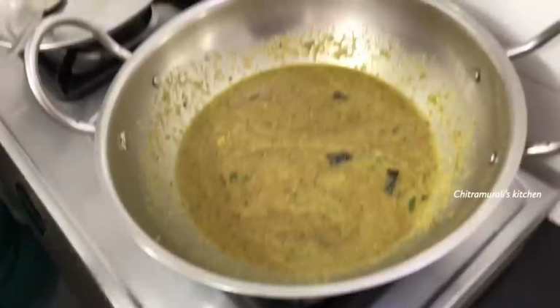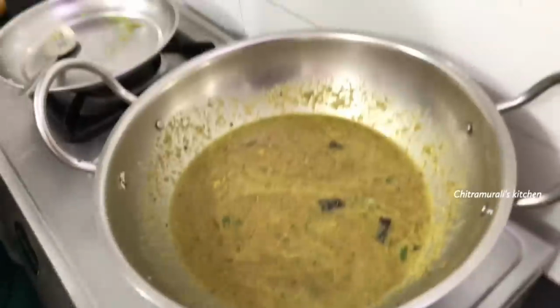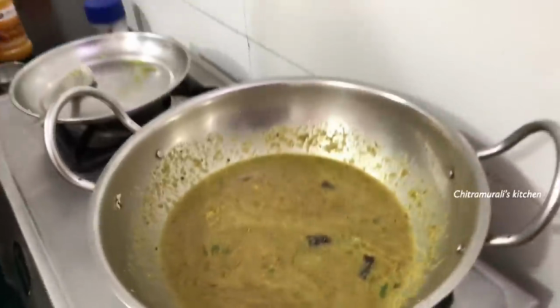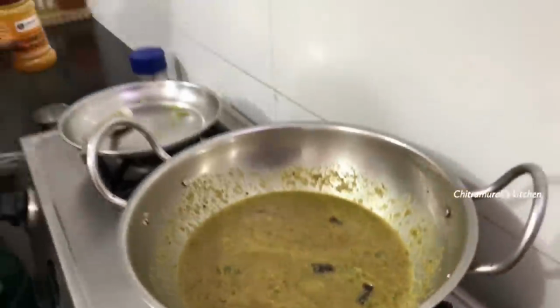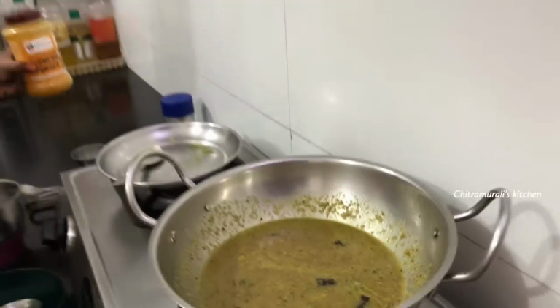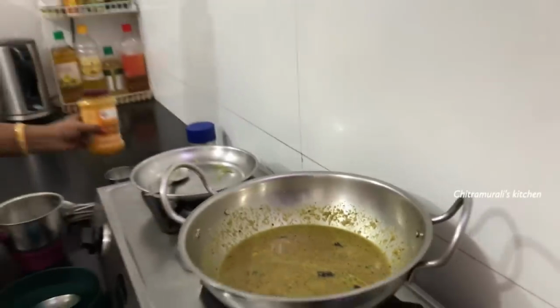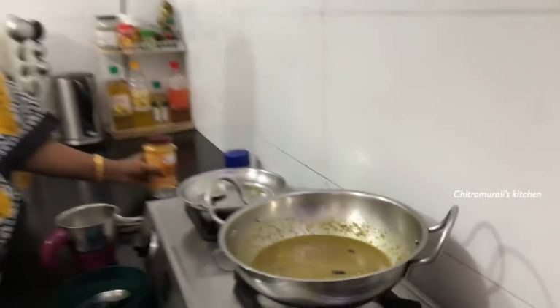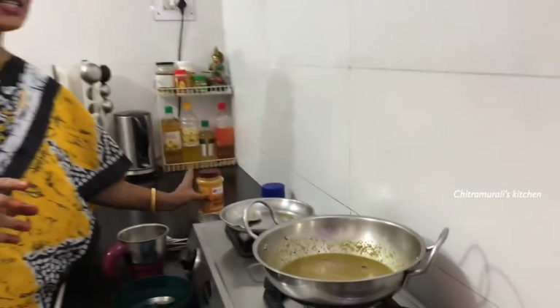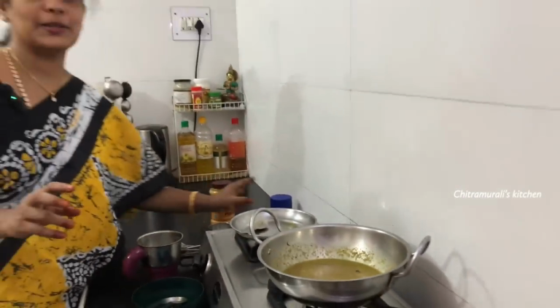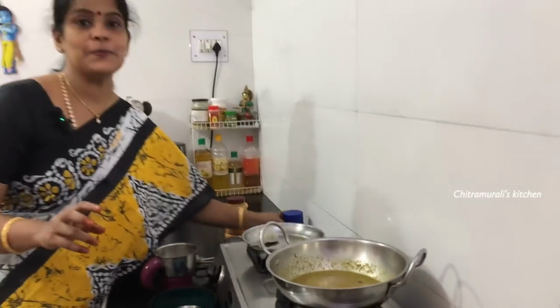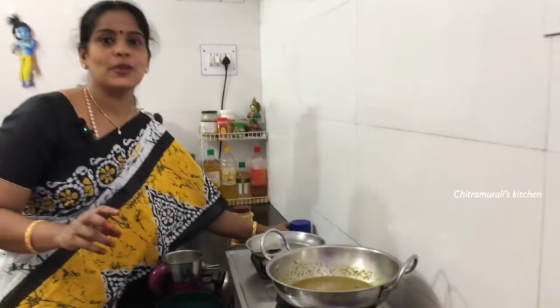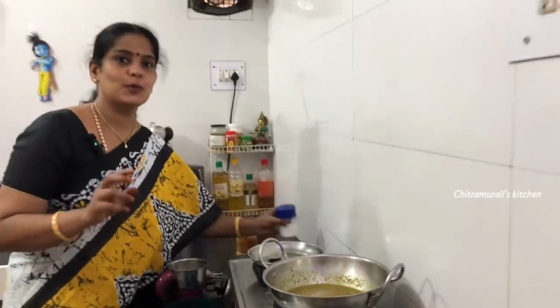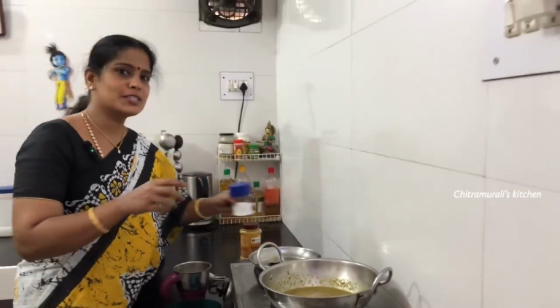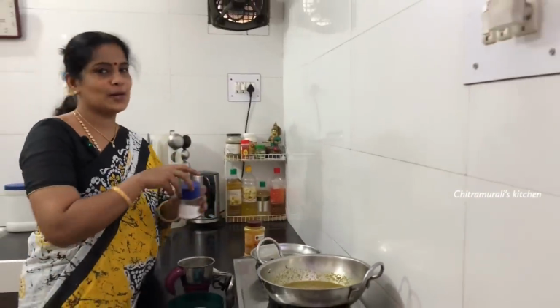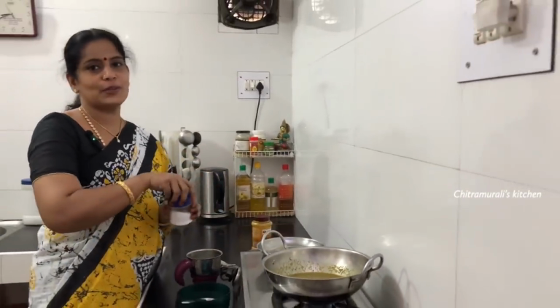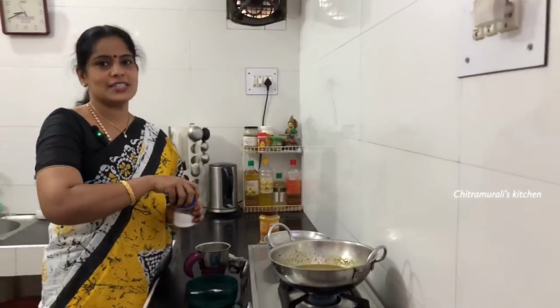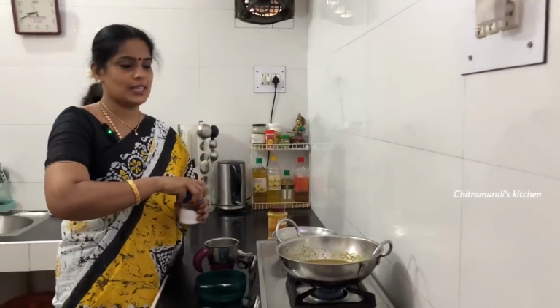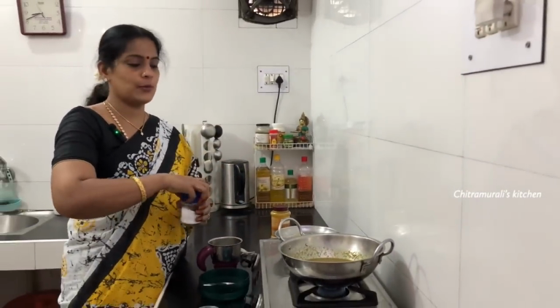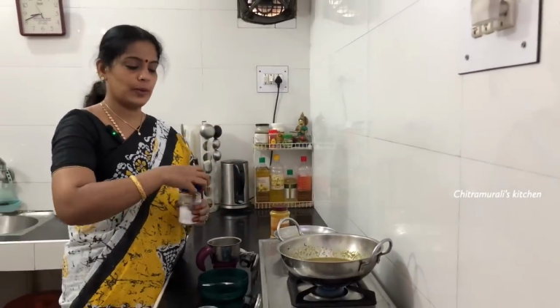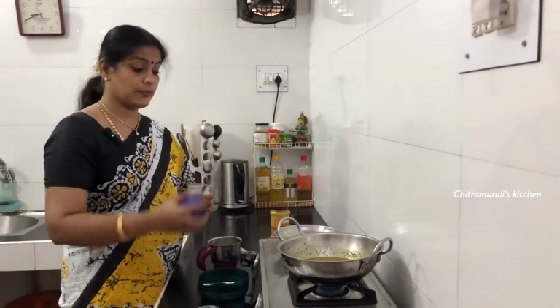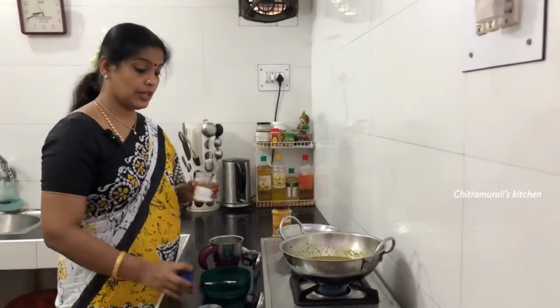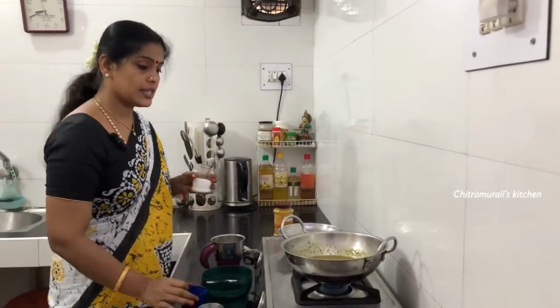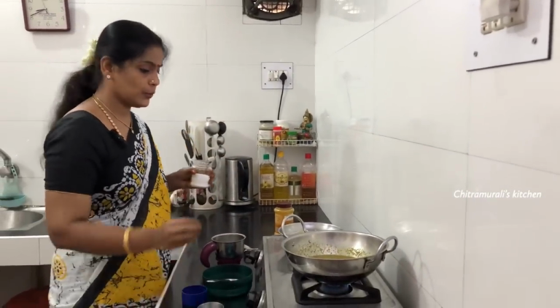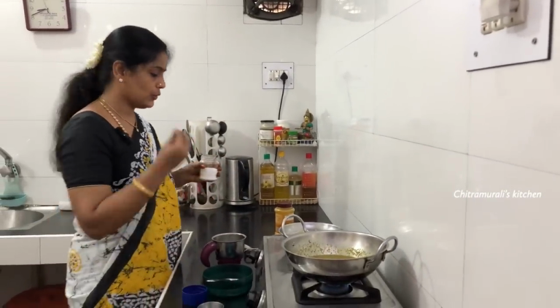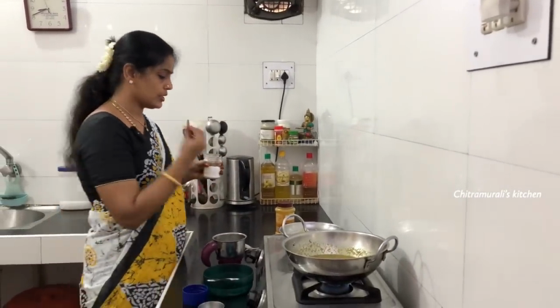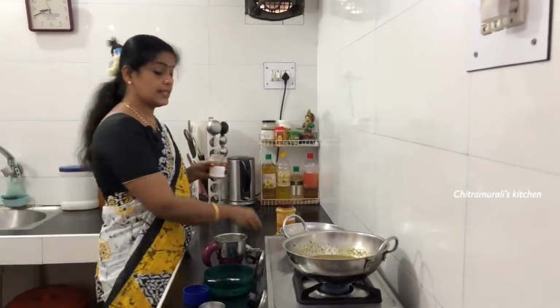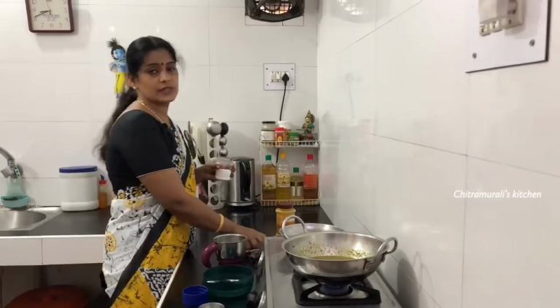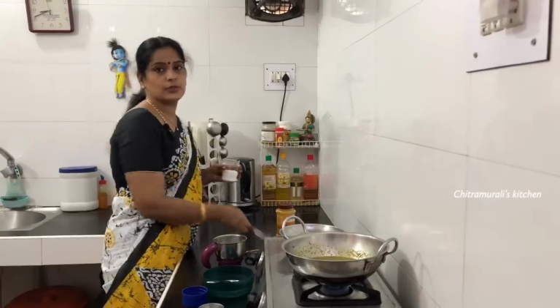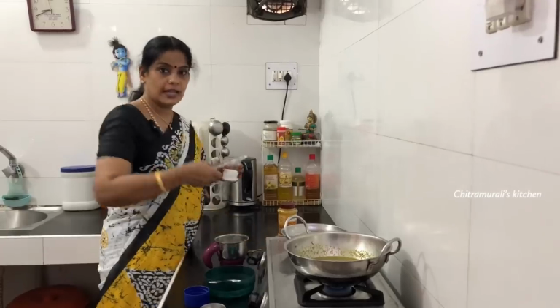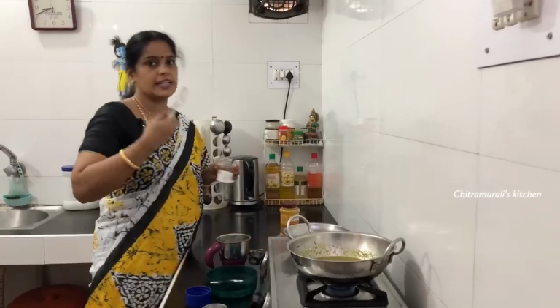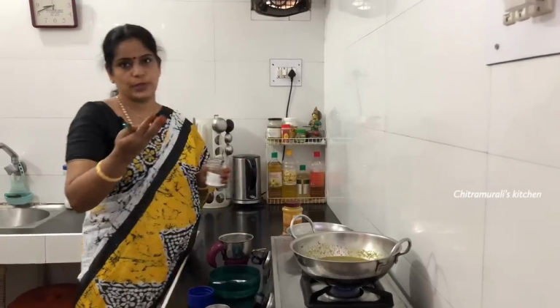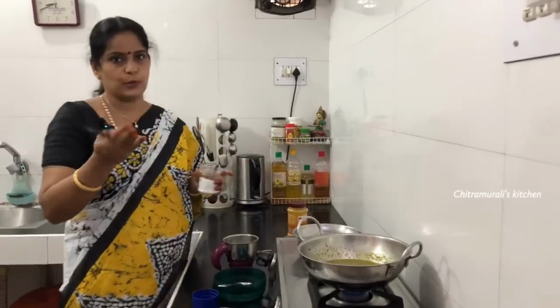The puli is optional, but the taste will be enhanced with the puli.